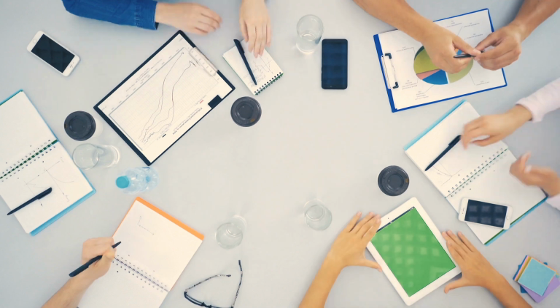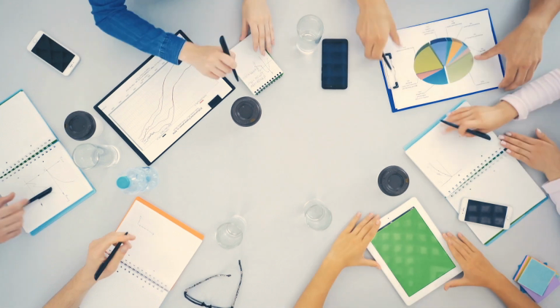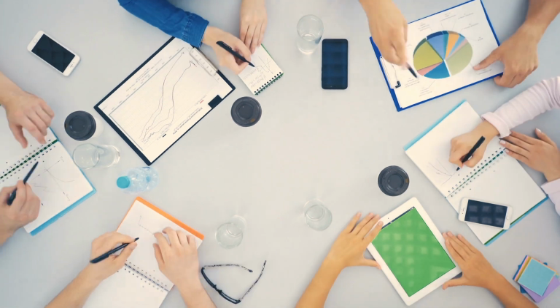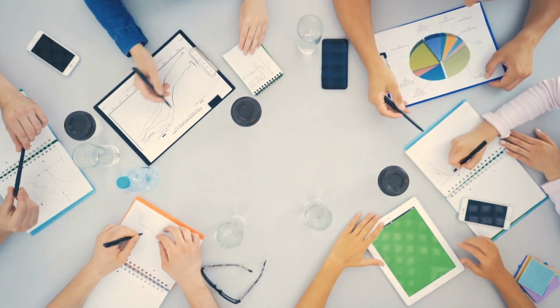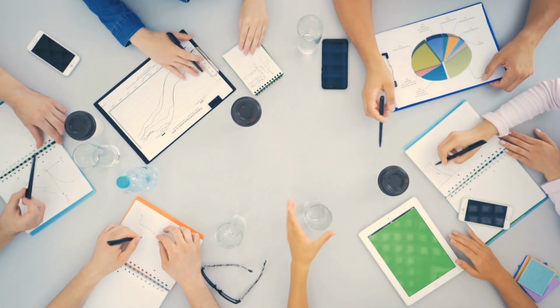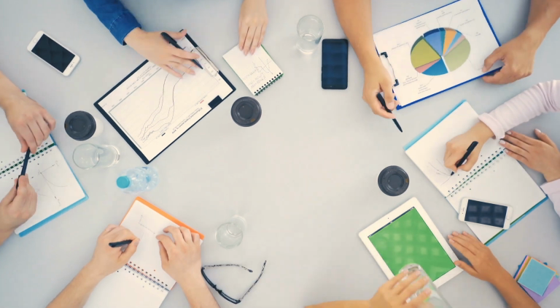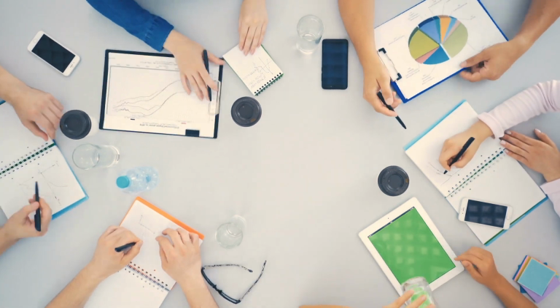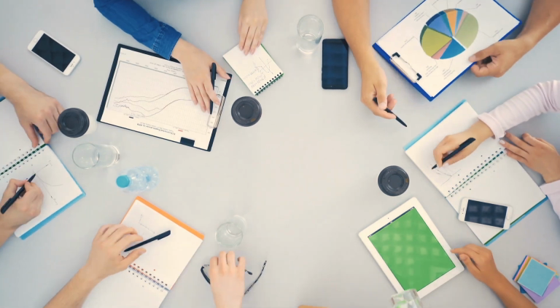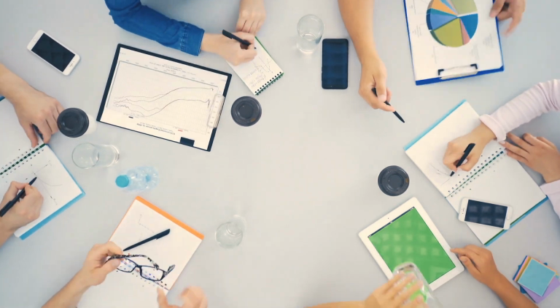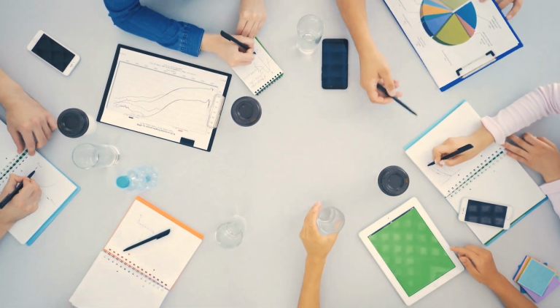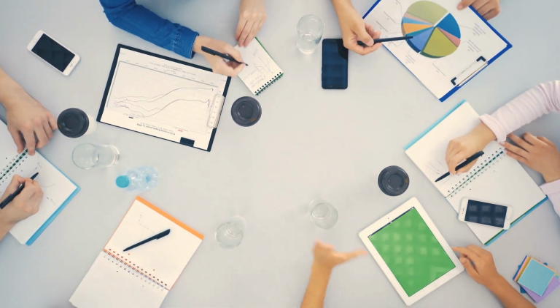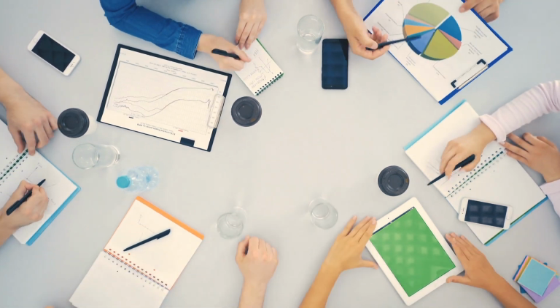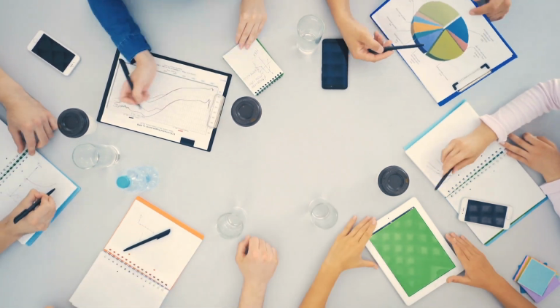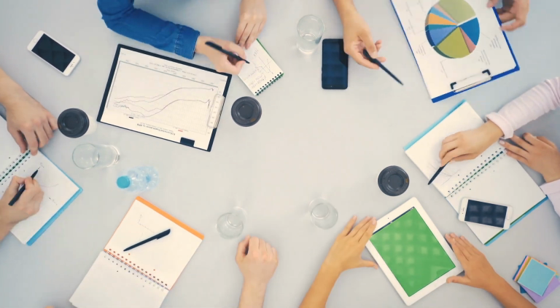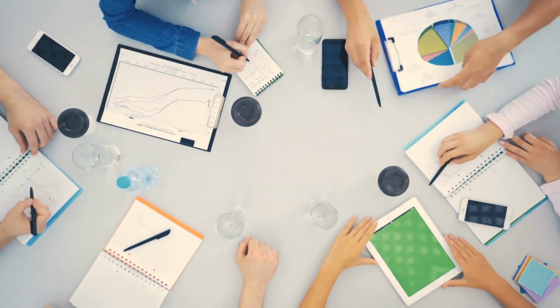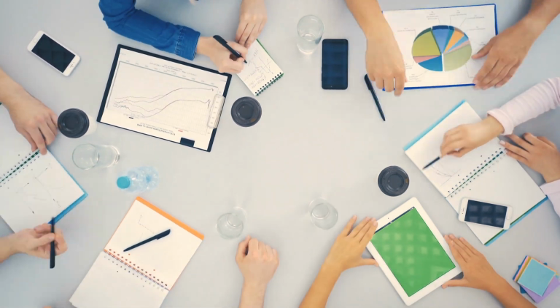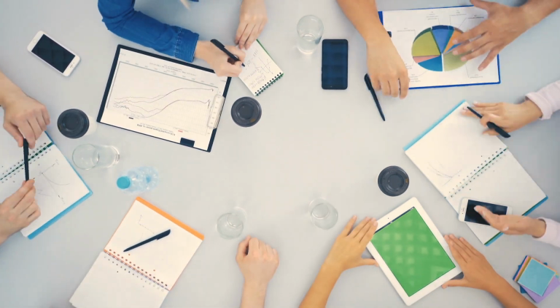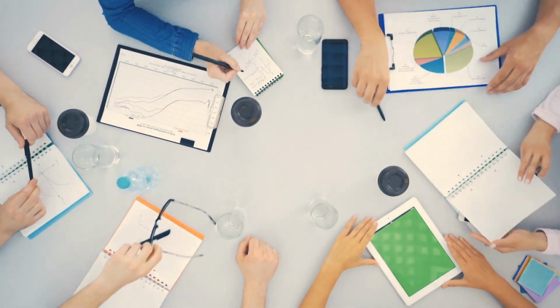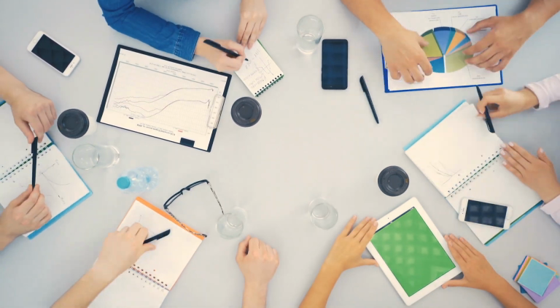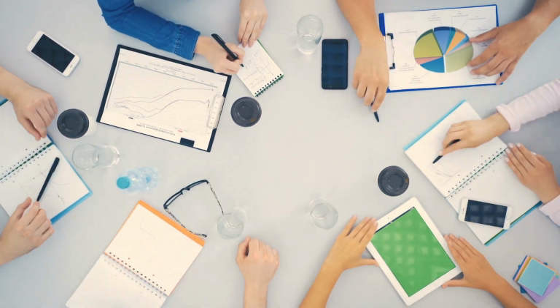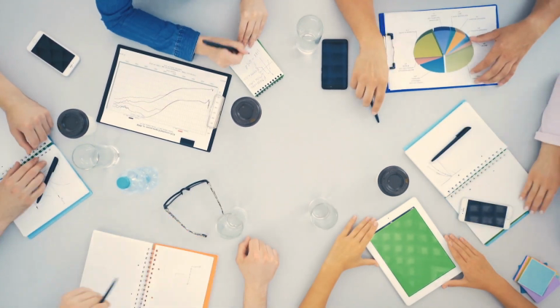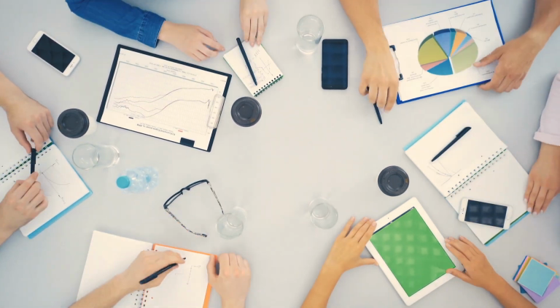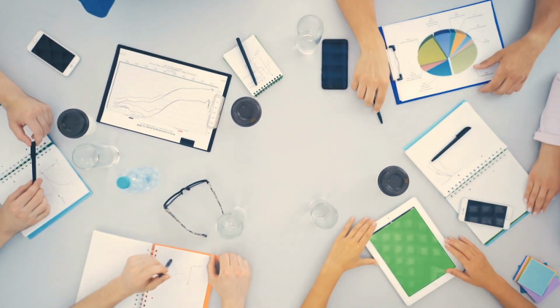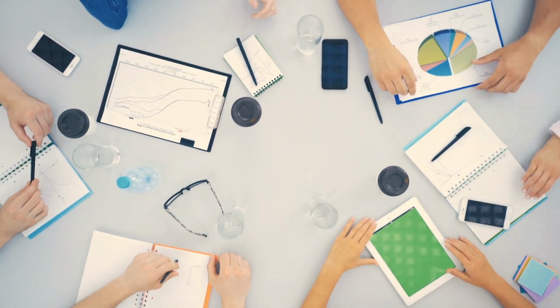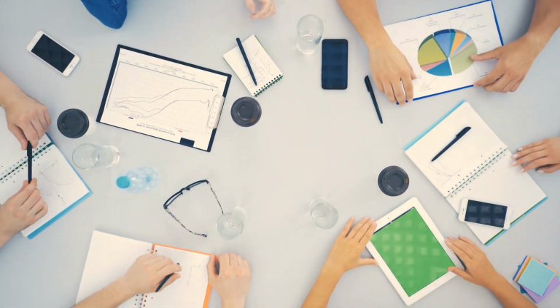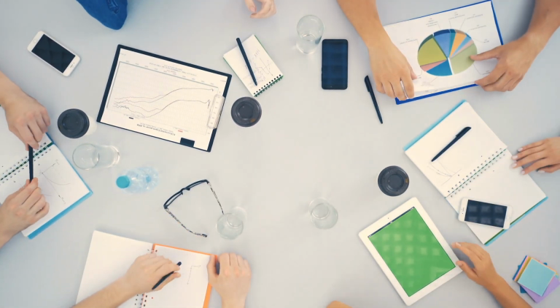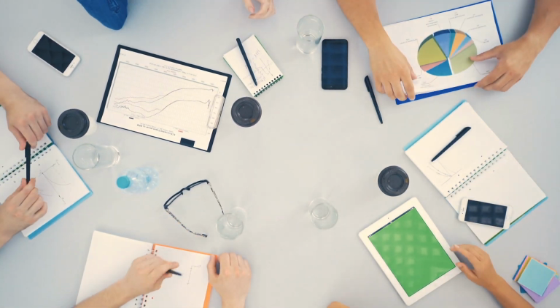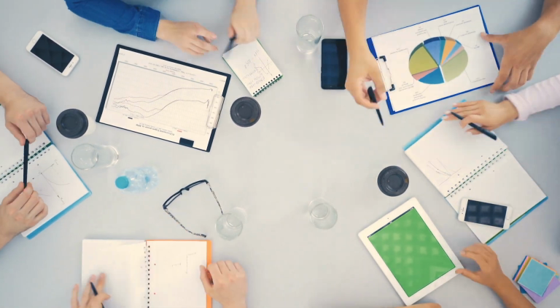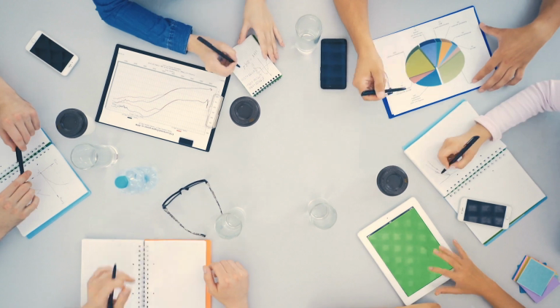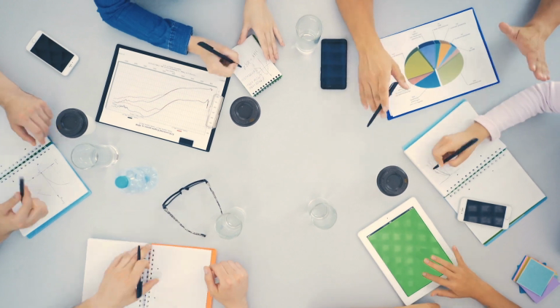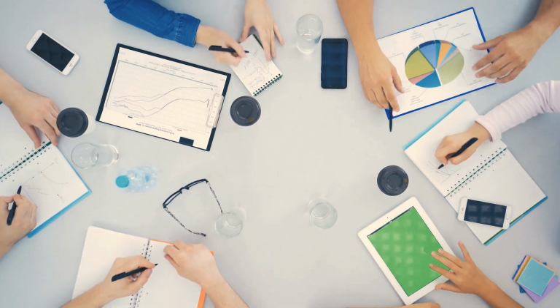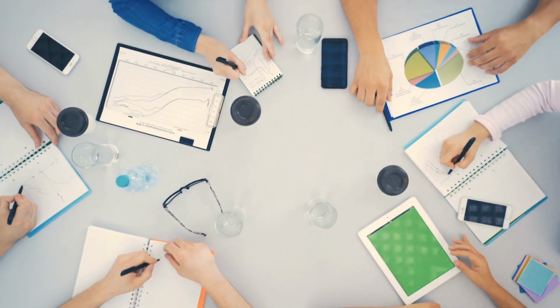Hey y'all, what's going on? This is Jackie and today I'm making a video about six things you cannot do as a unit secretary.